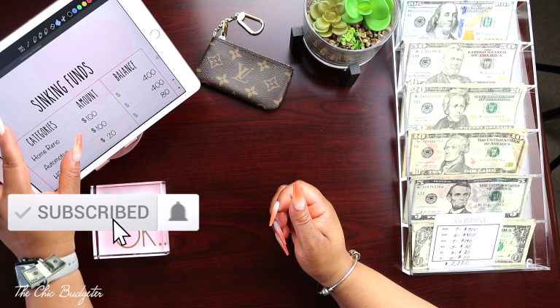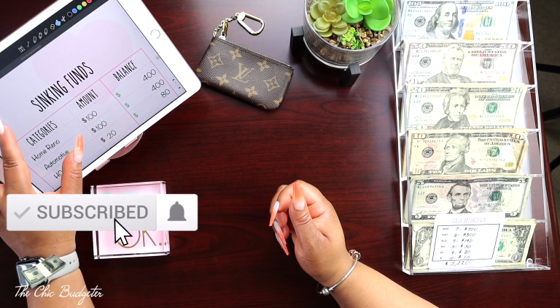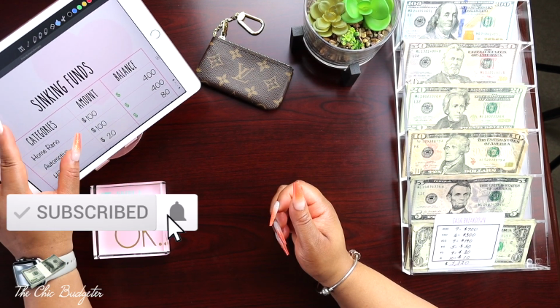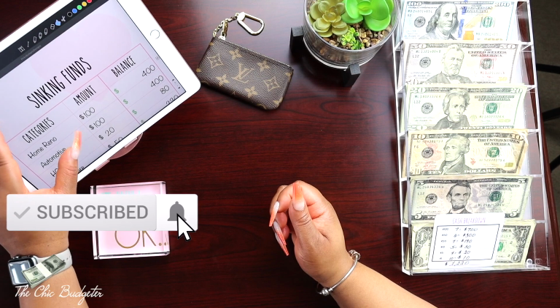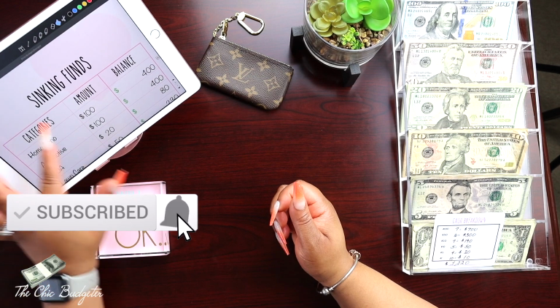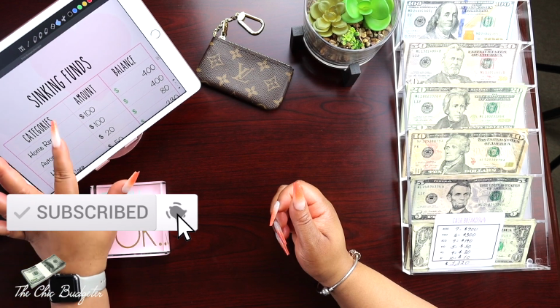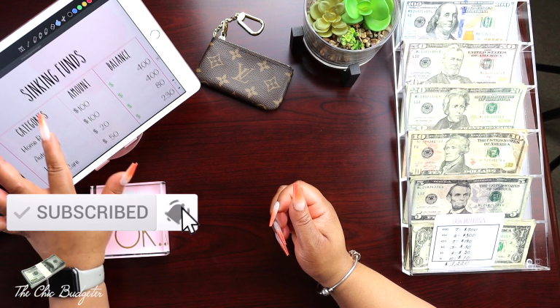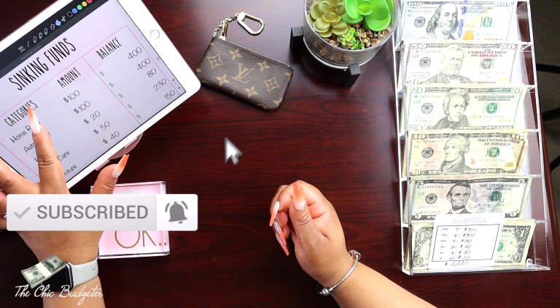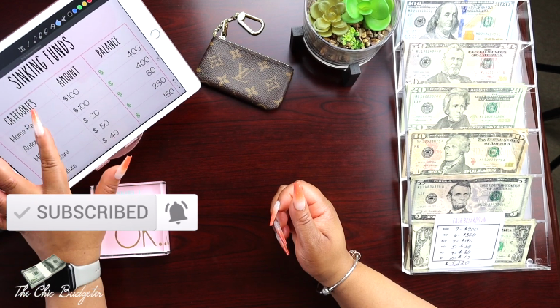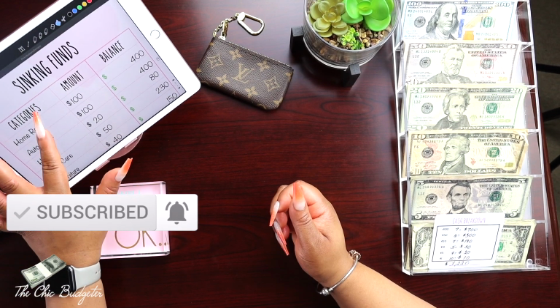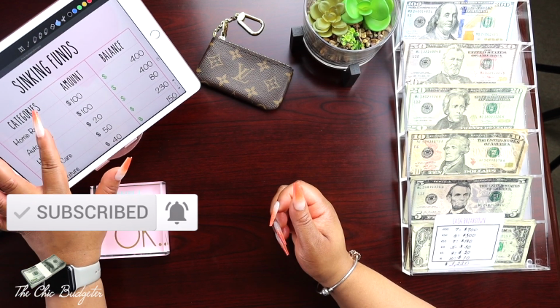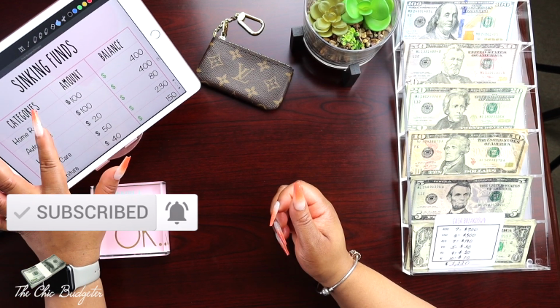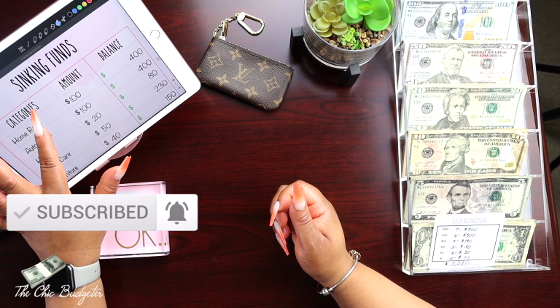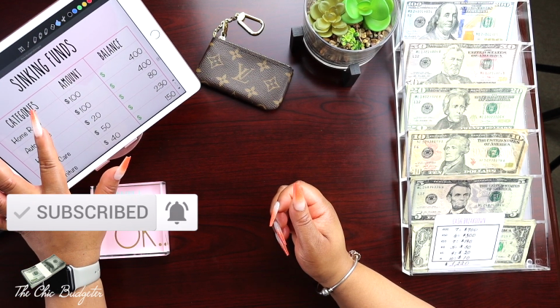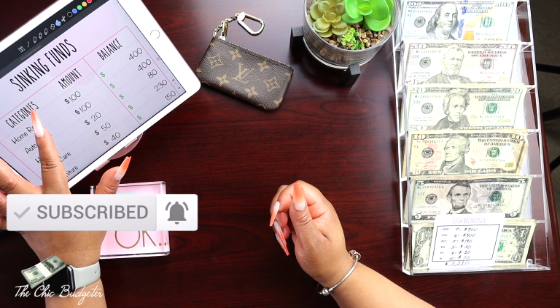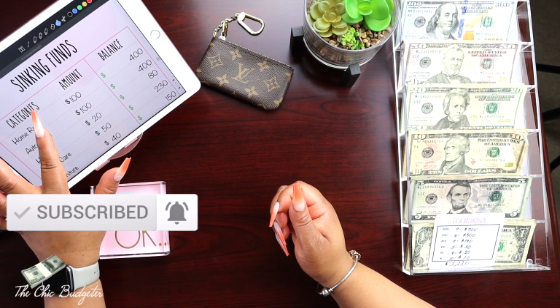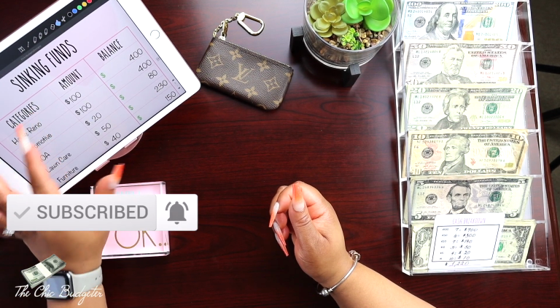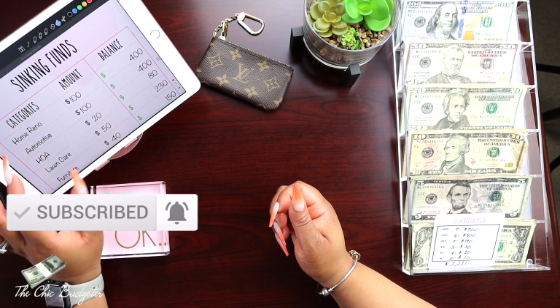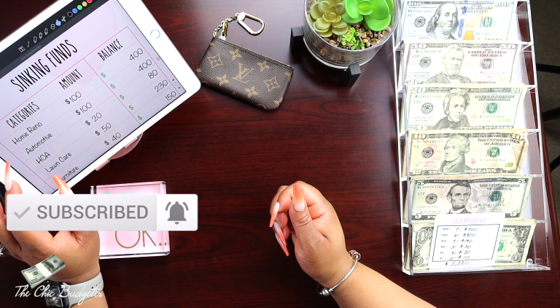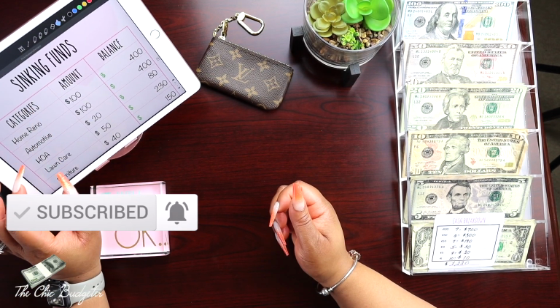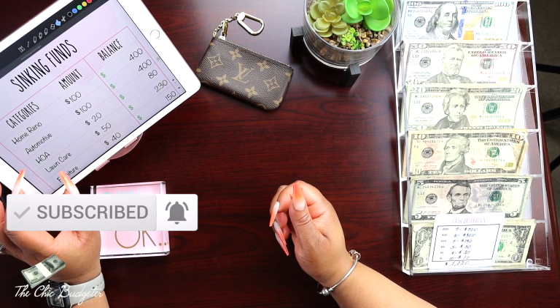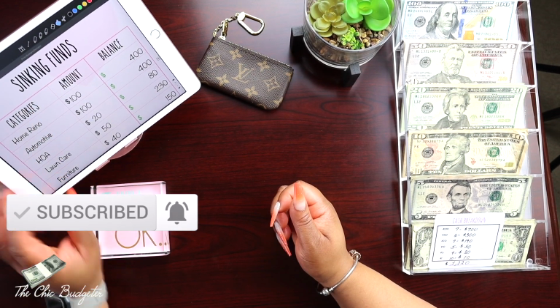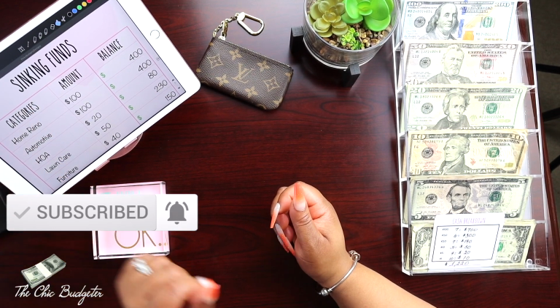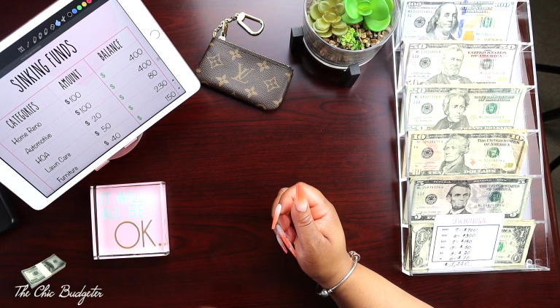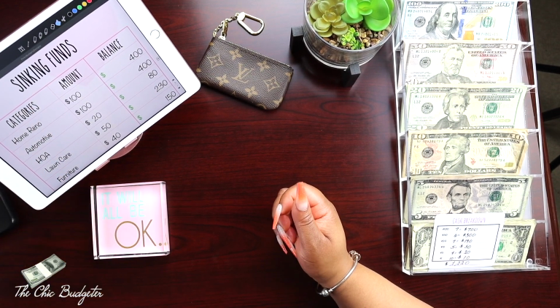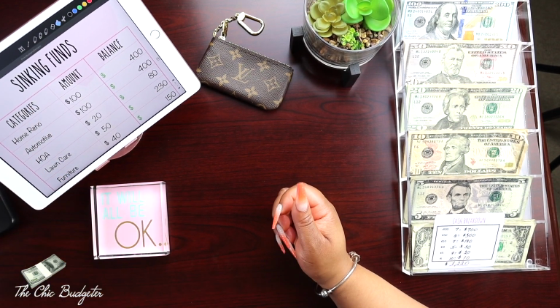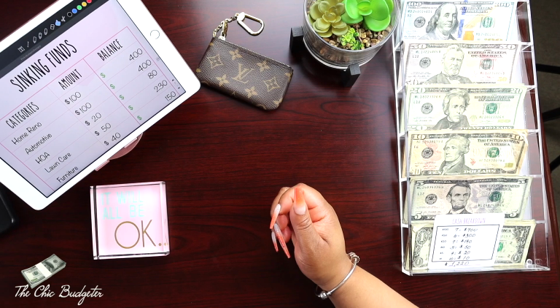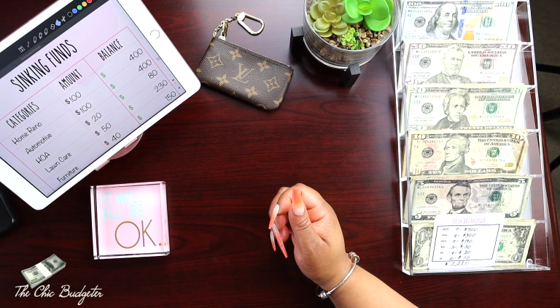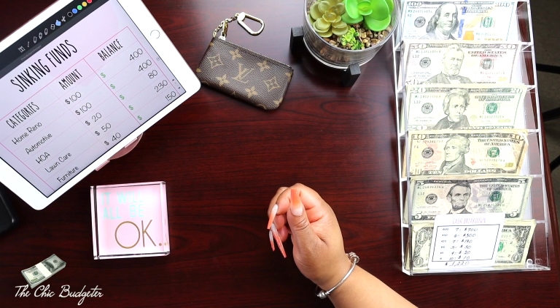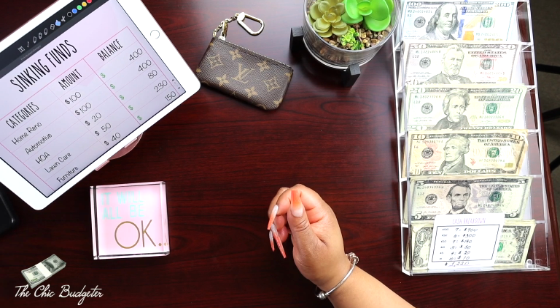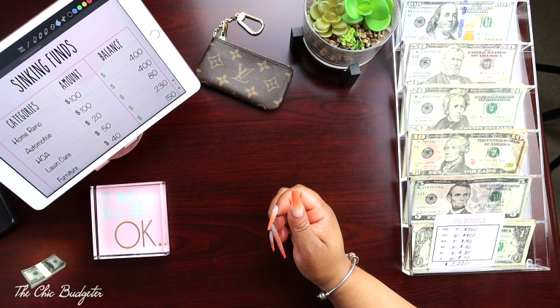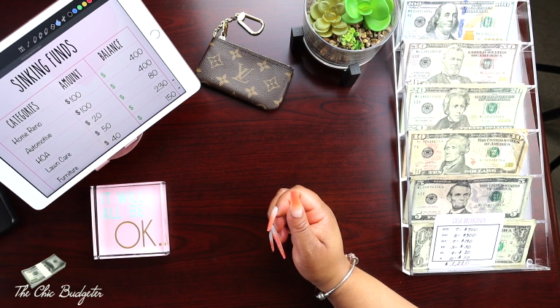I'm going to start with our sinking funds tracker and center this in the frame. We're going to start with our first binder.